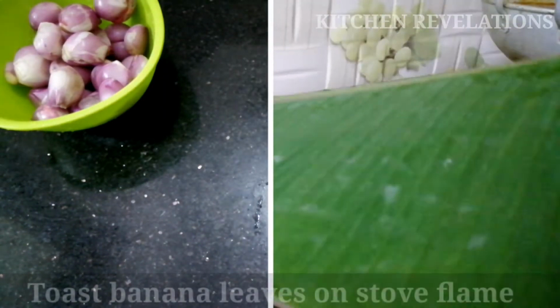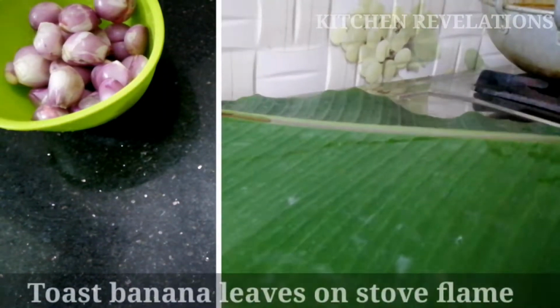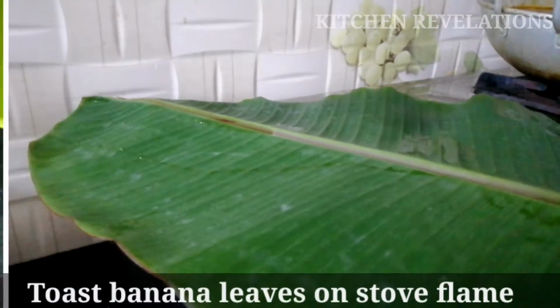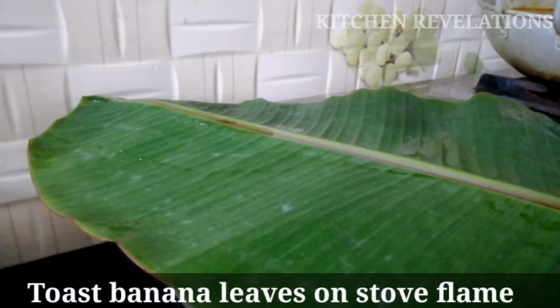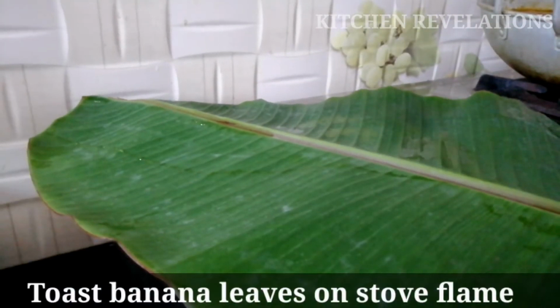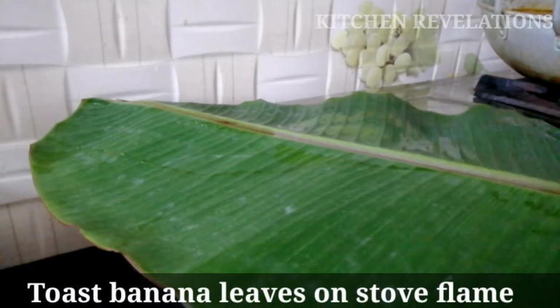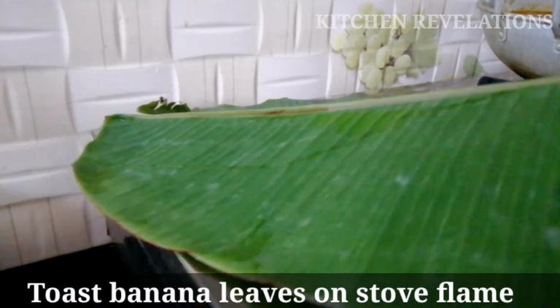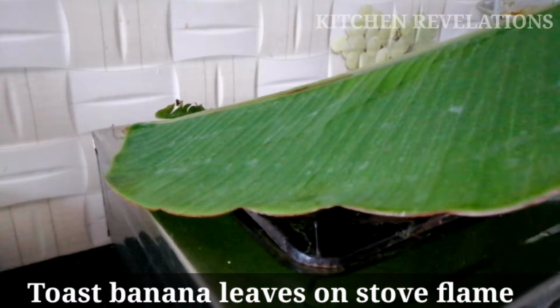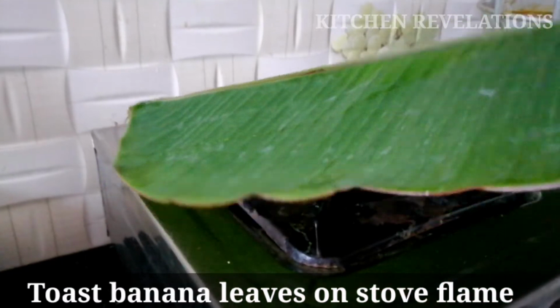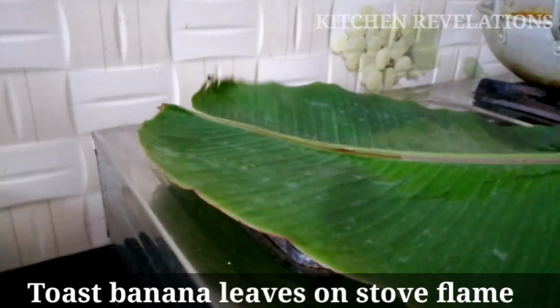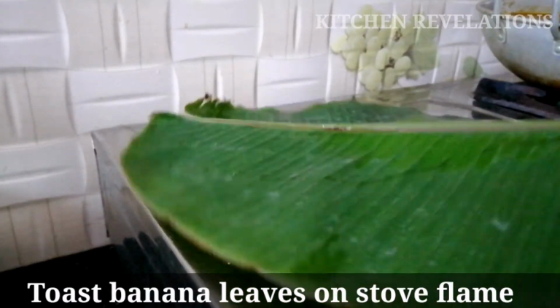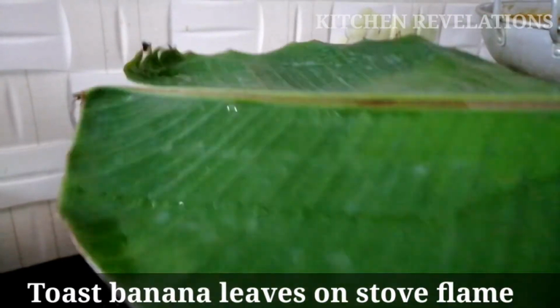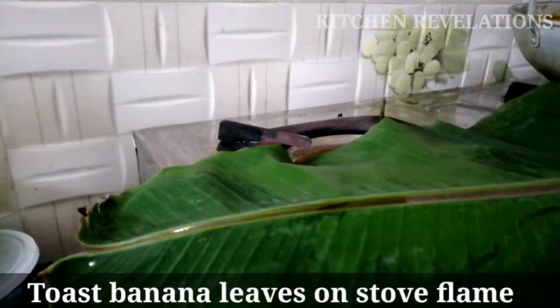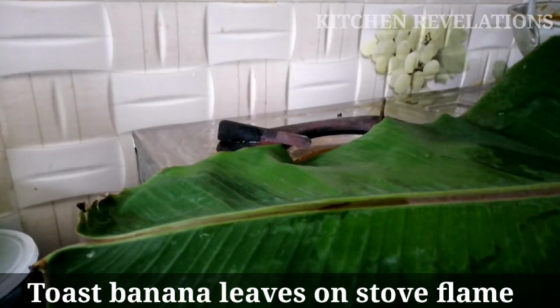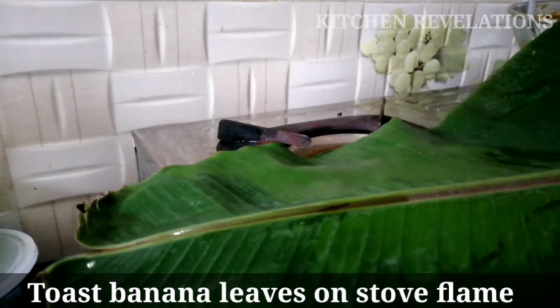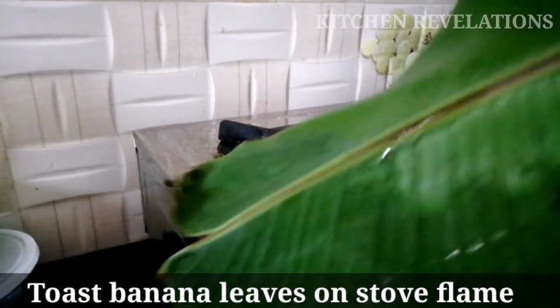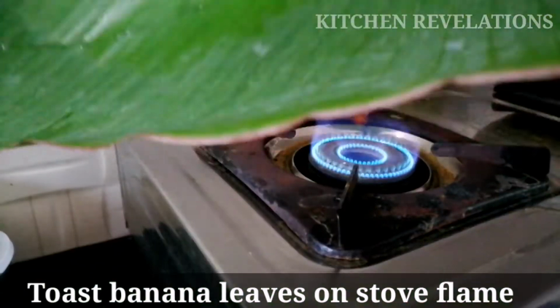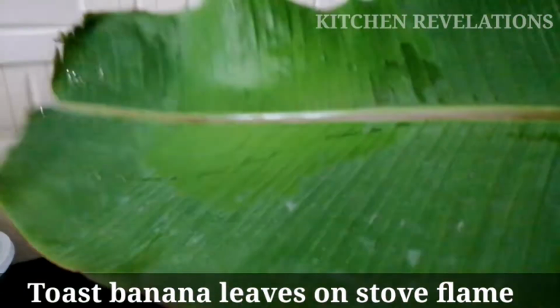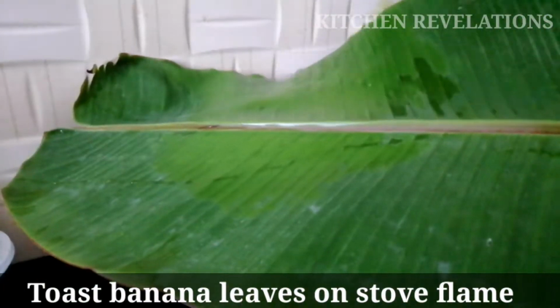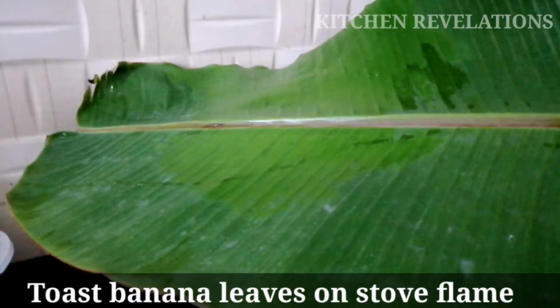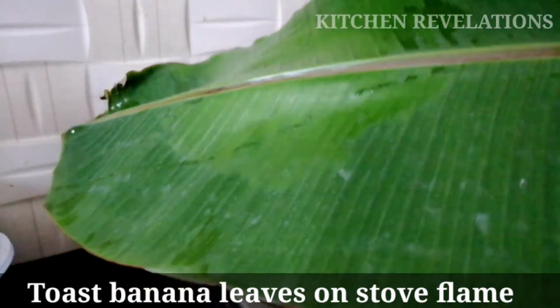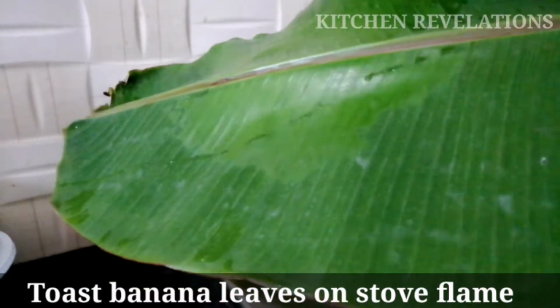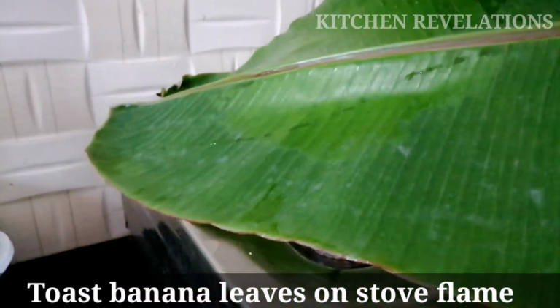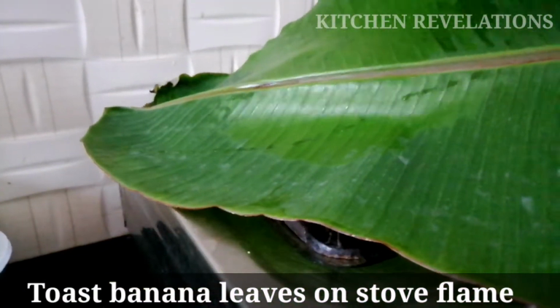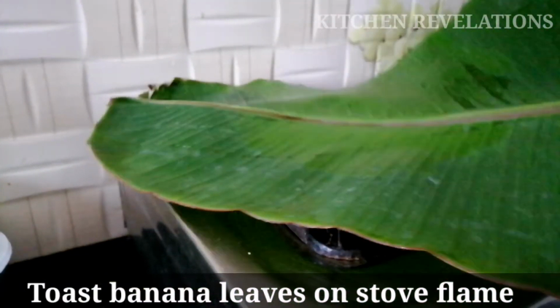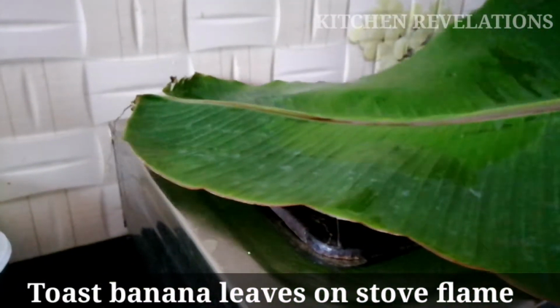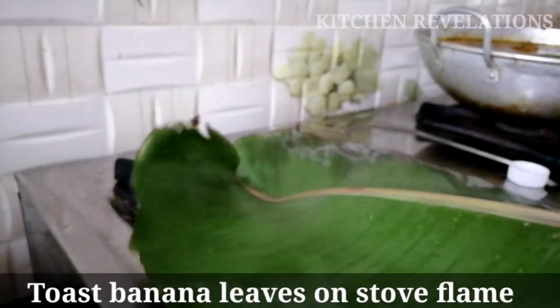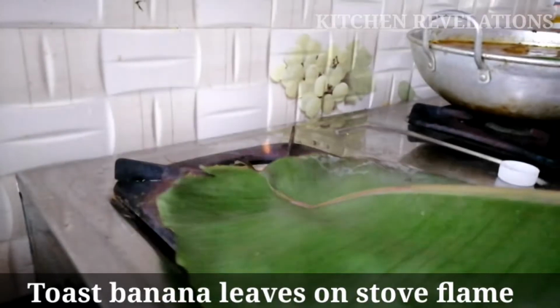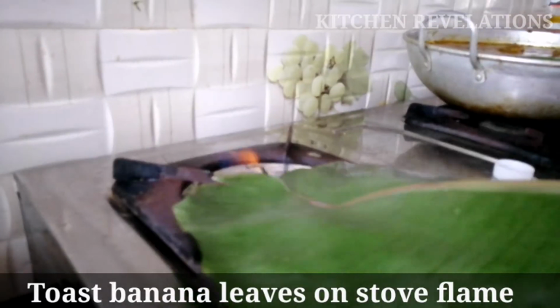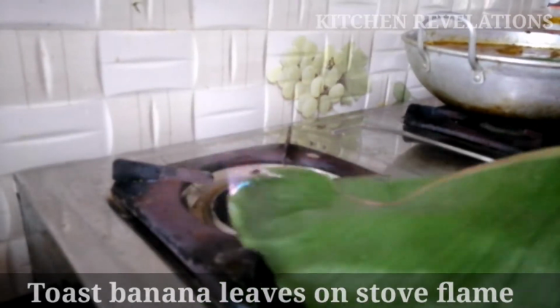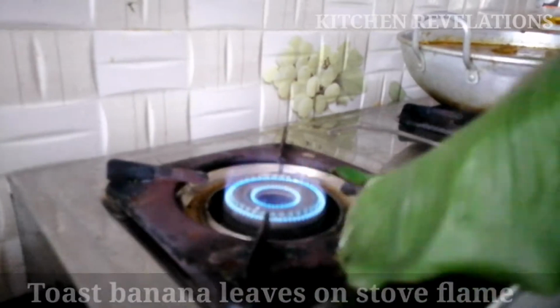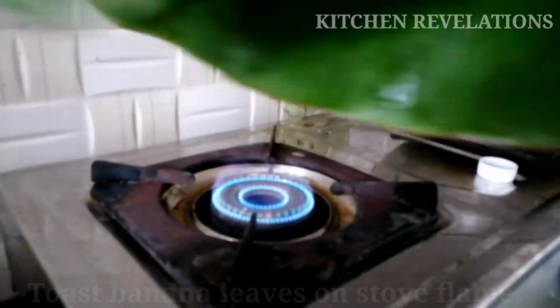So let's grind this into a fine paste. Meanwhile, I'm toasting some banana leaves on a gas flame here. This will ensure that the leaves don't tear while frying the fish.